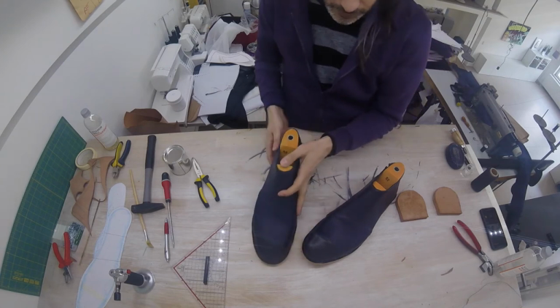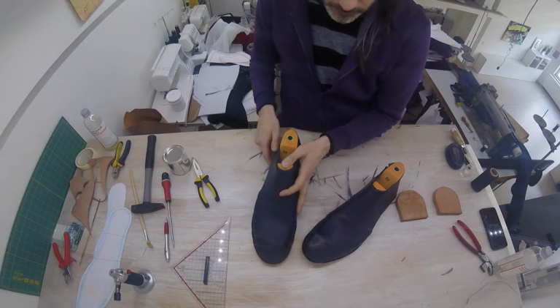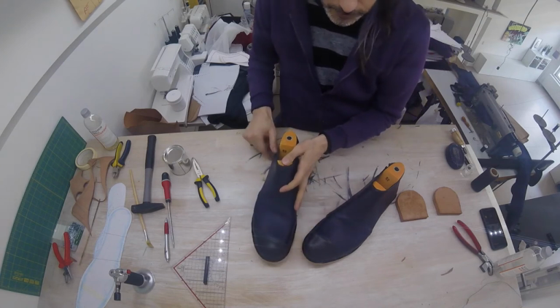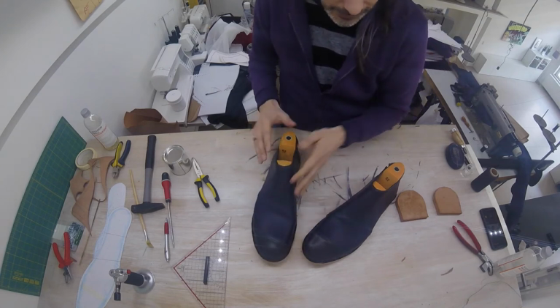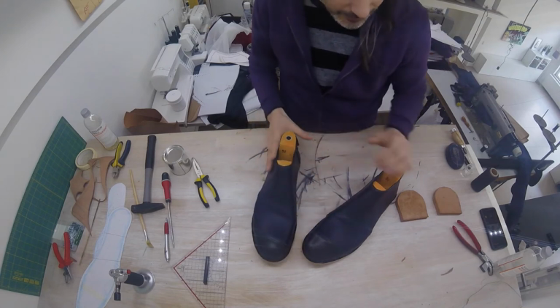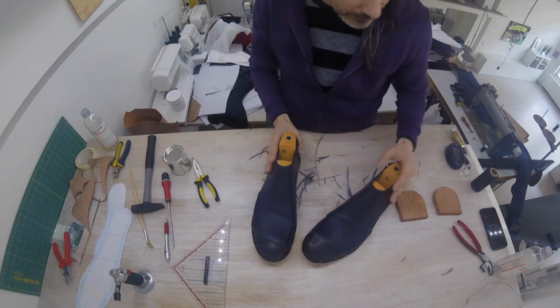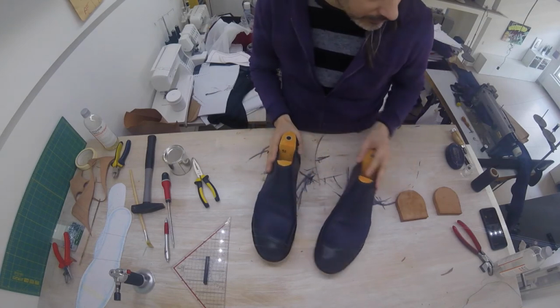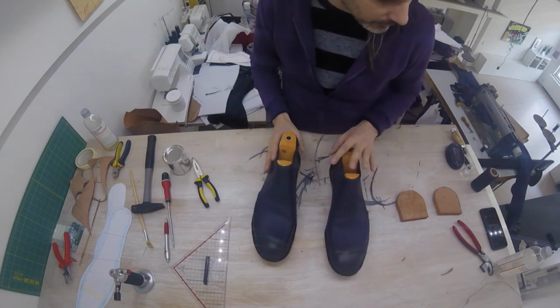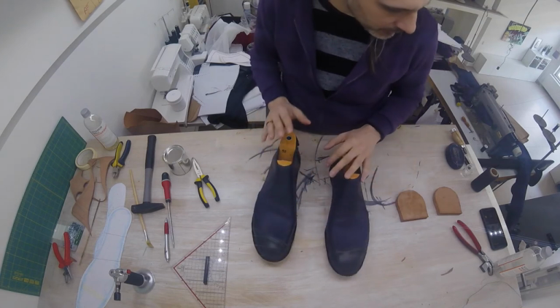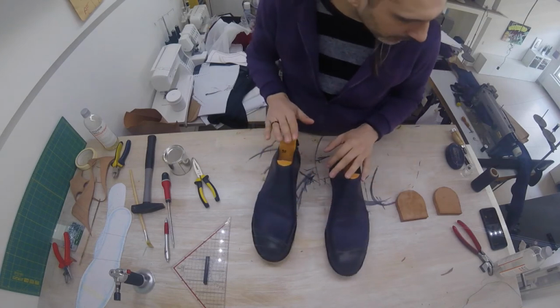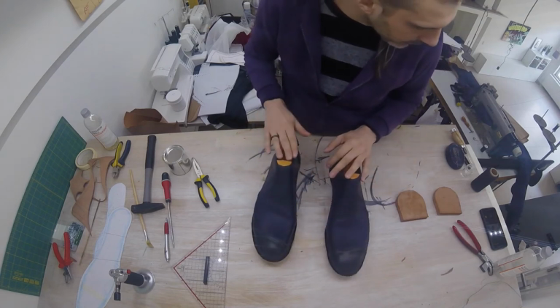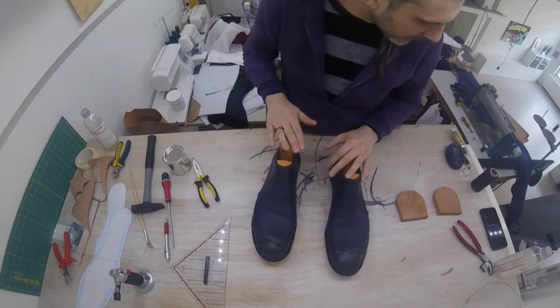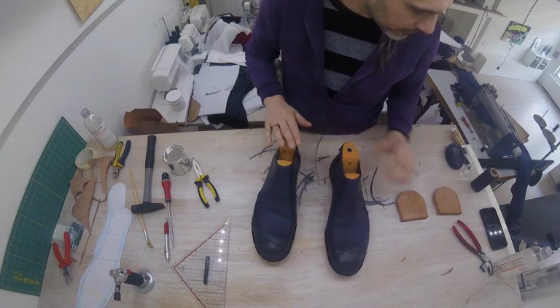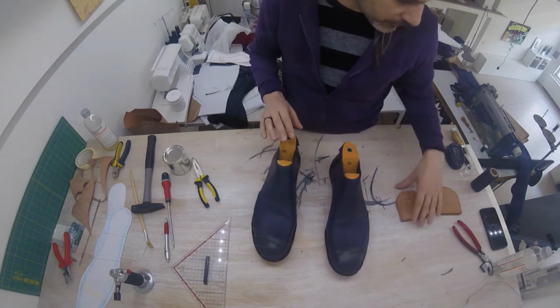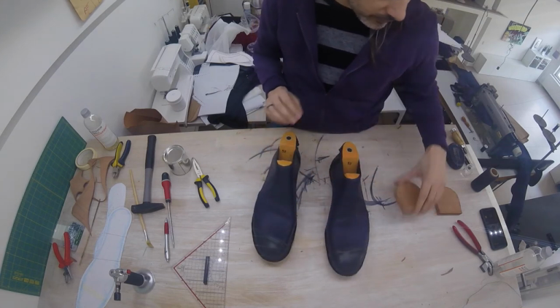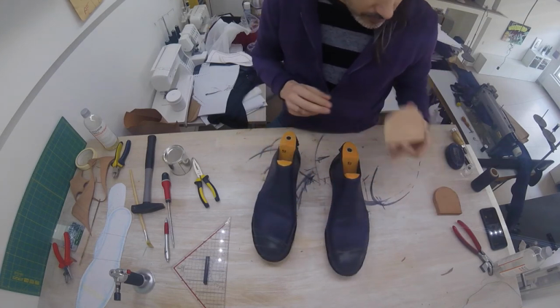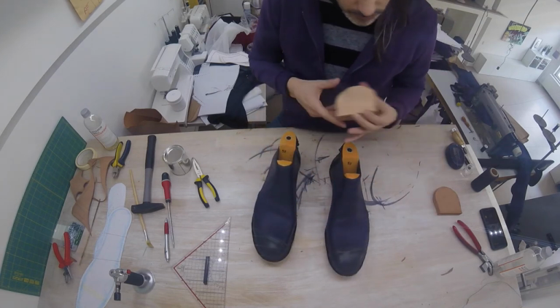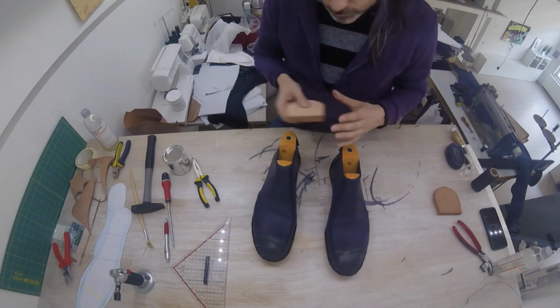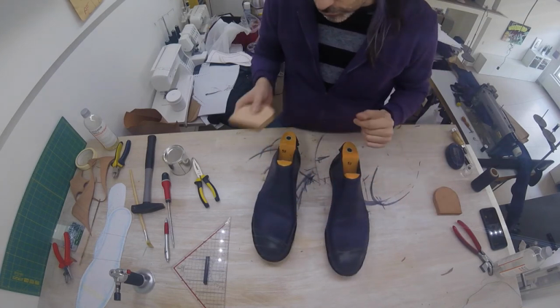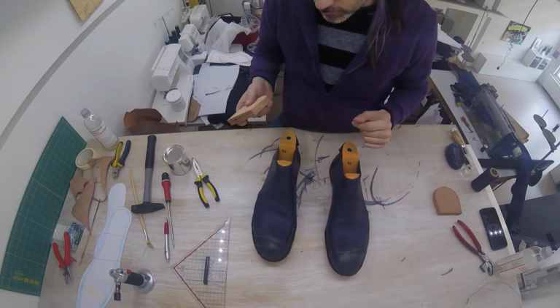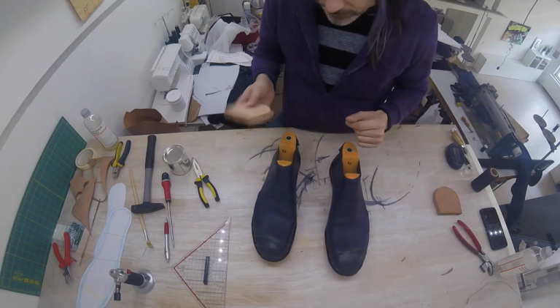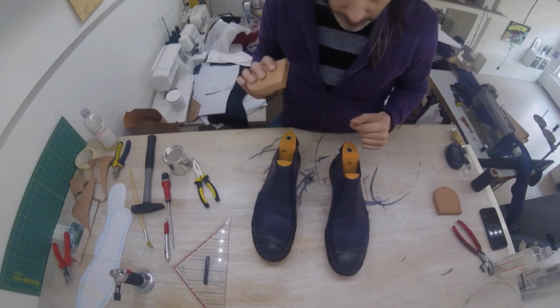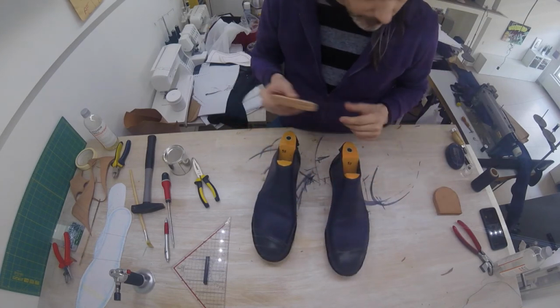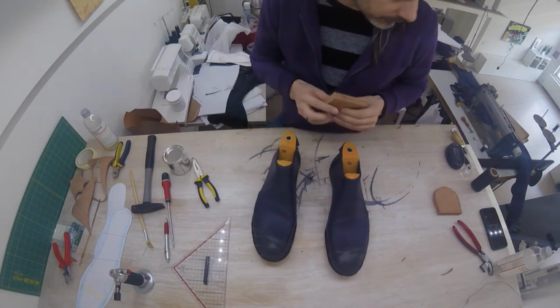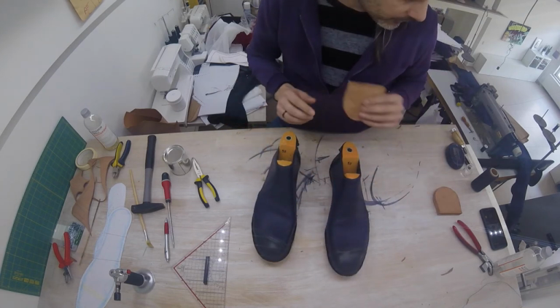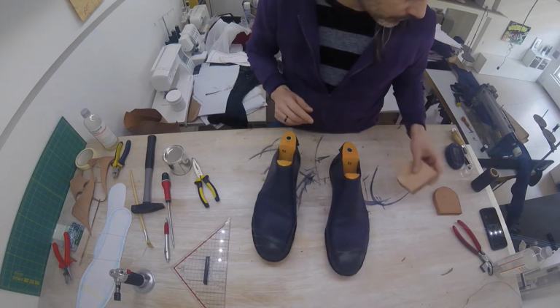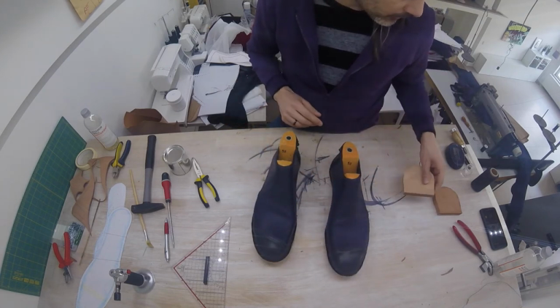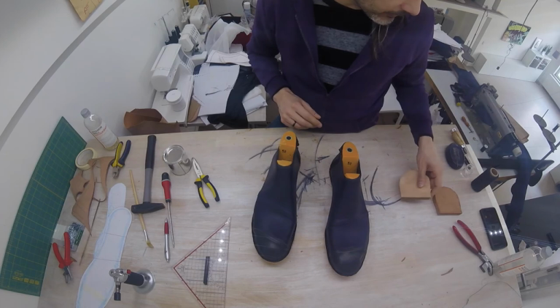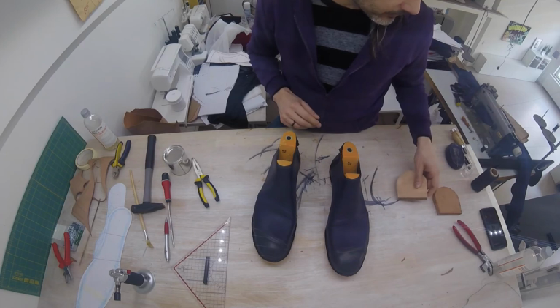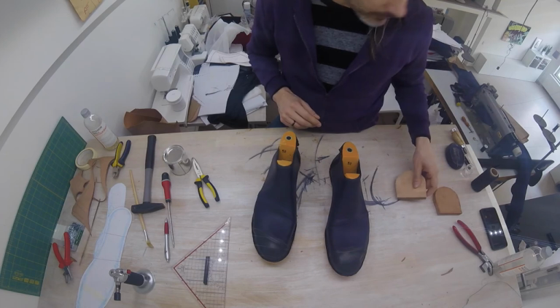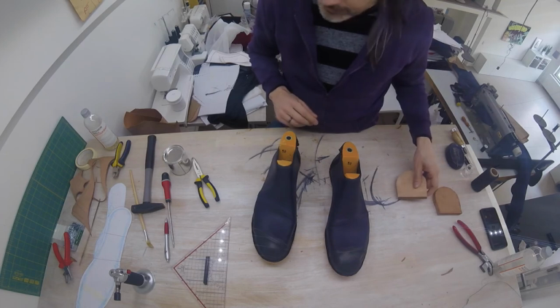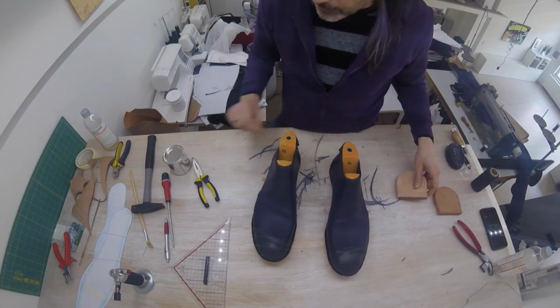I've put the last back in, but actually I'm going to take them out to glue the heels on, because that will be the next step.